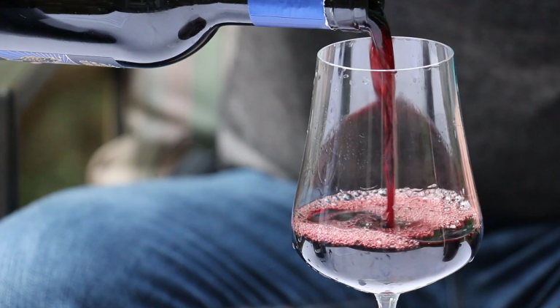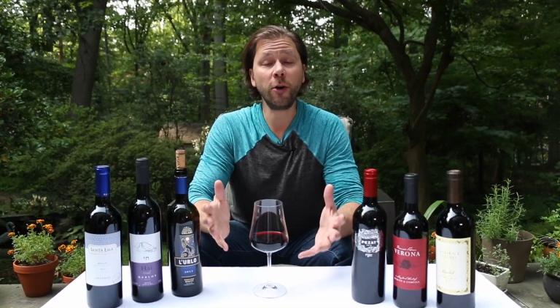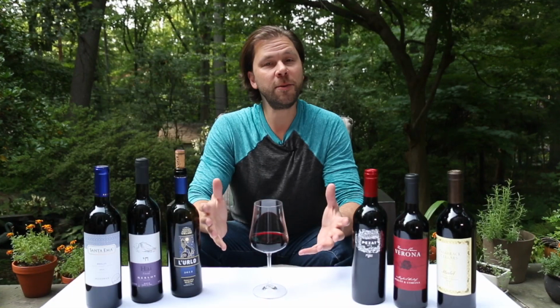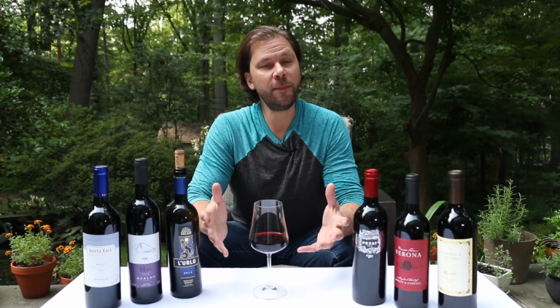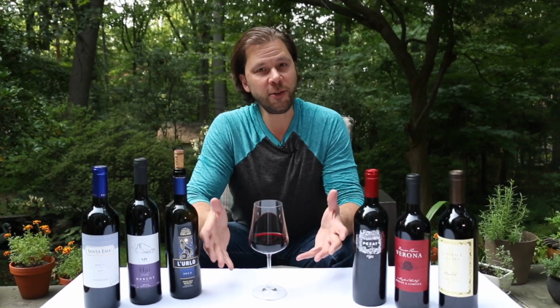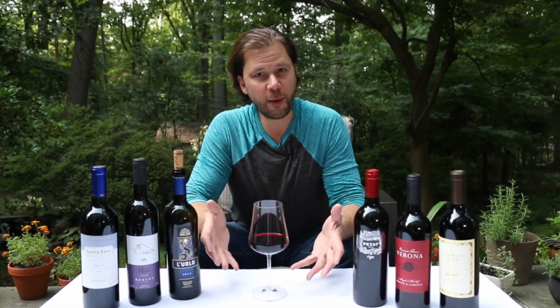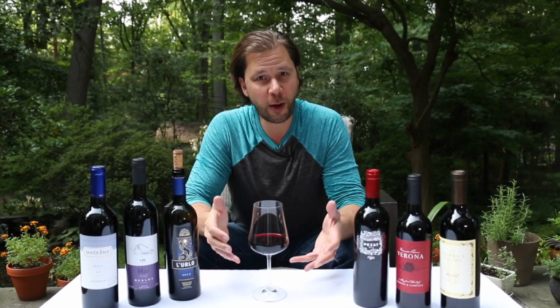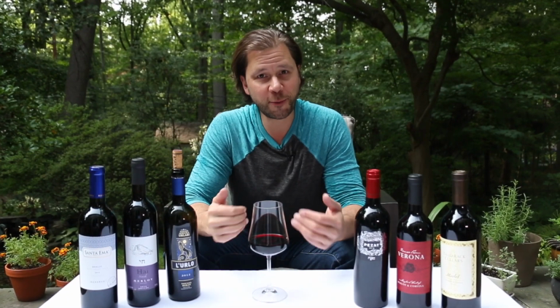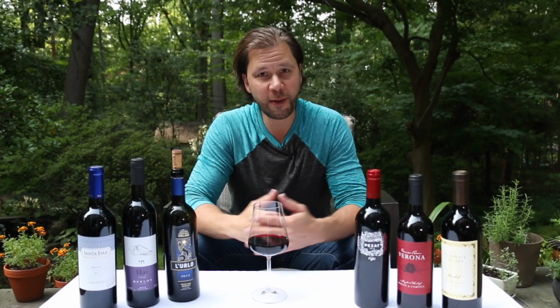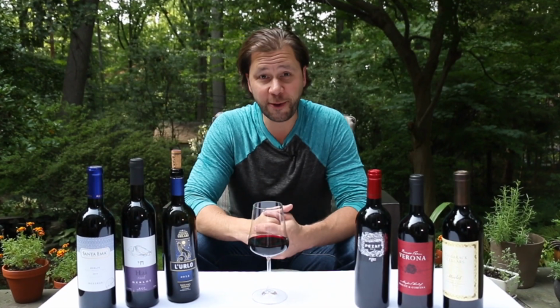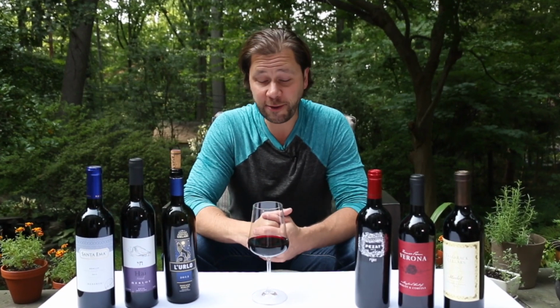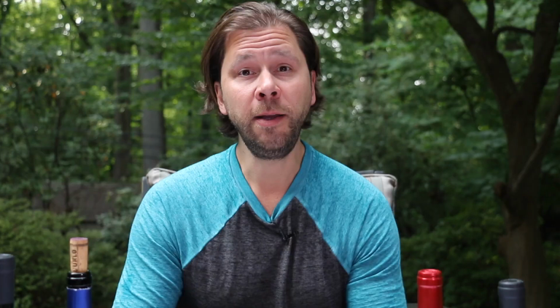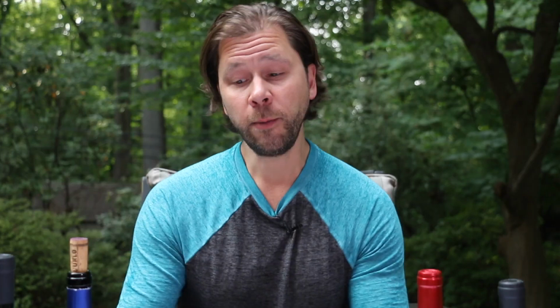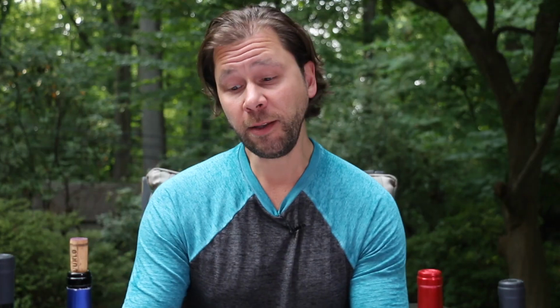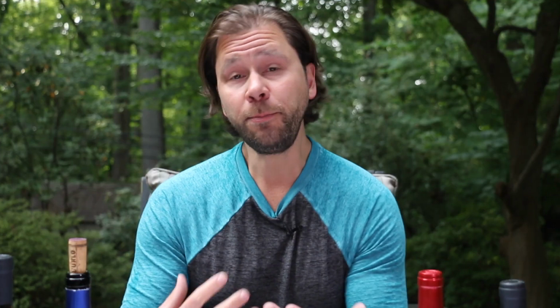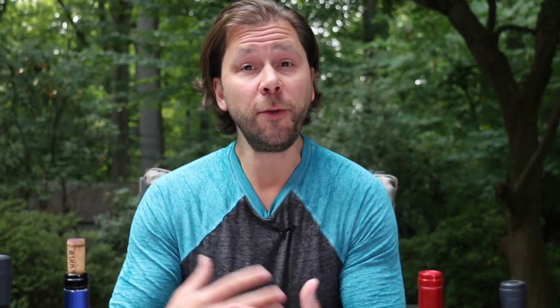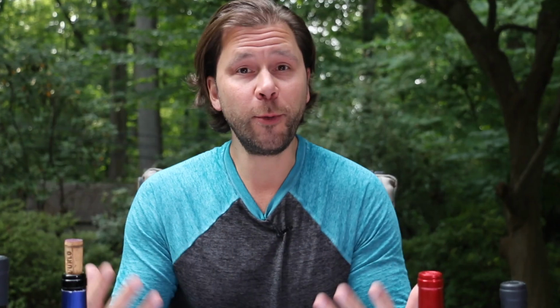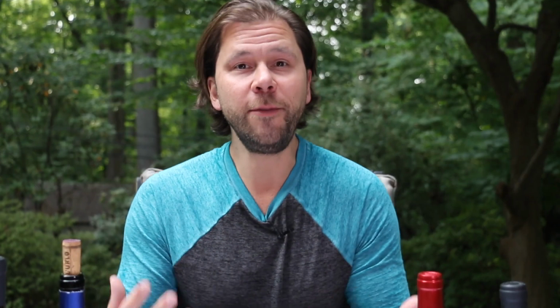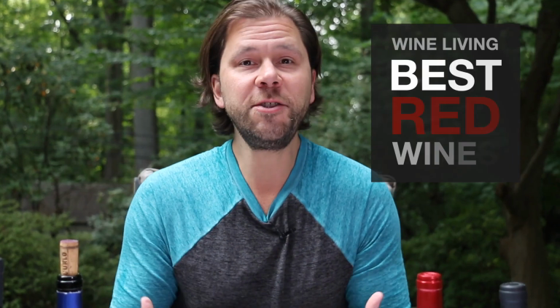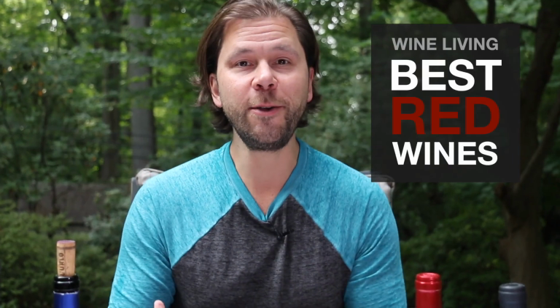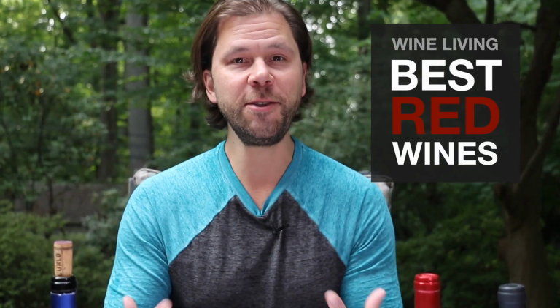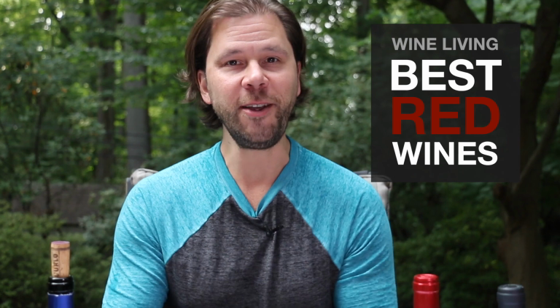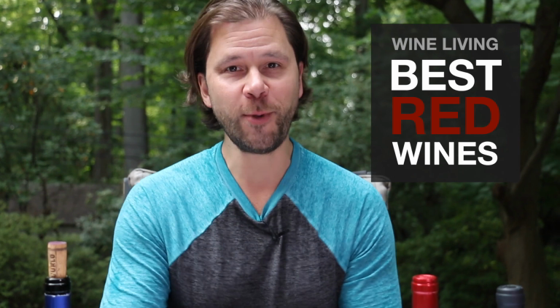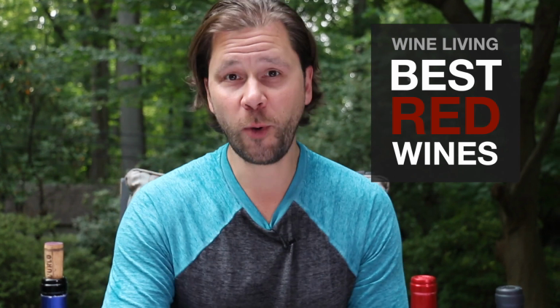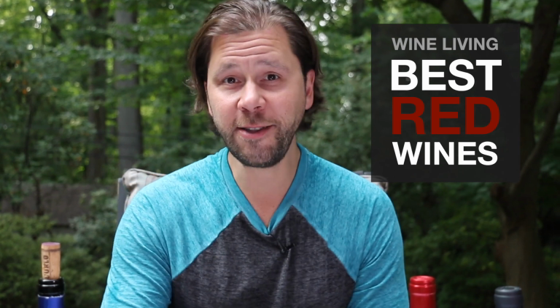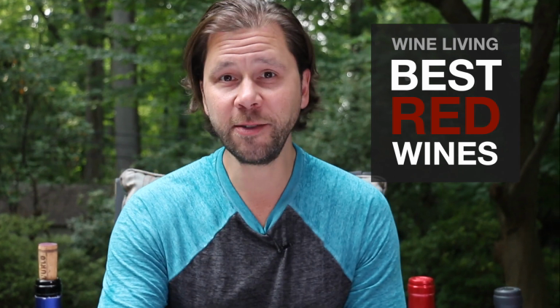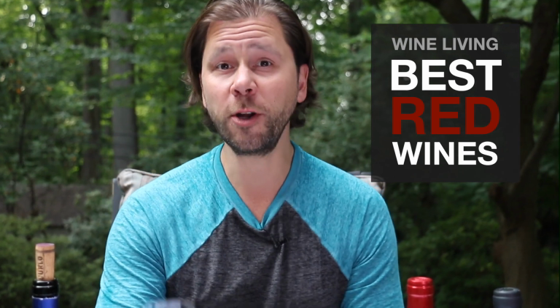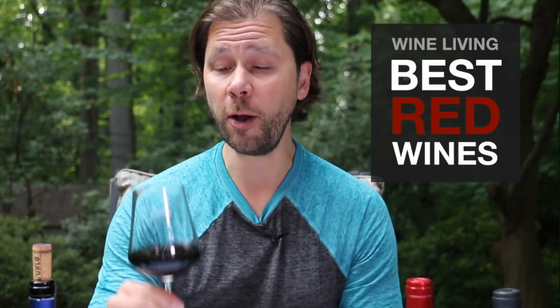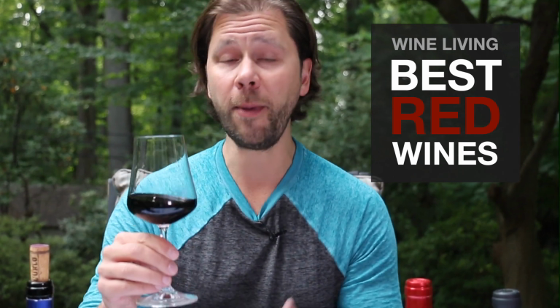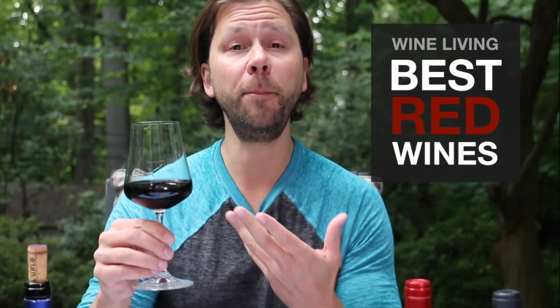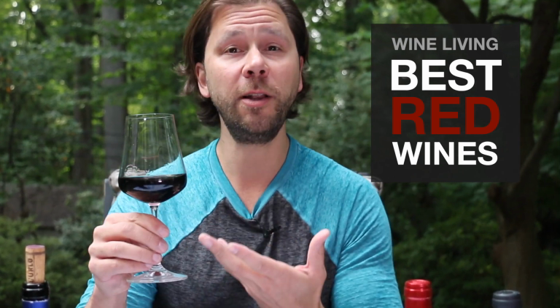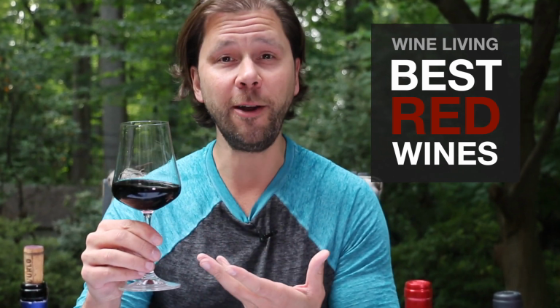What are some of the best red wines for beginners? In part three of this series on the best red wines, we're going to talk about Merlot.